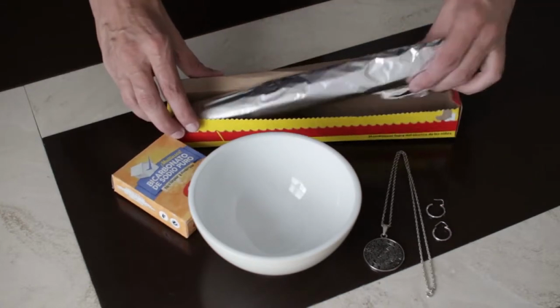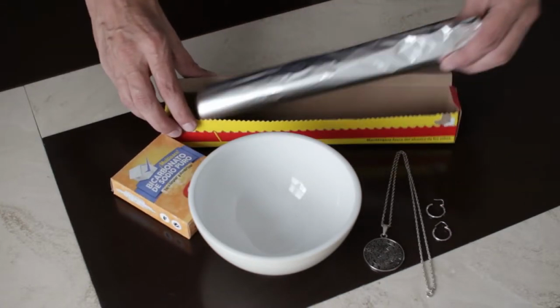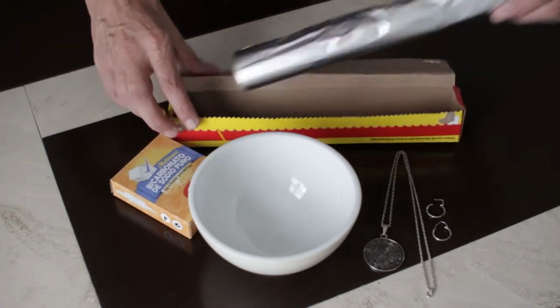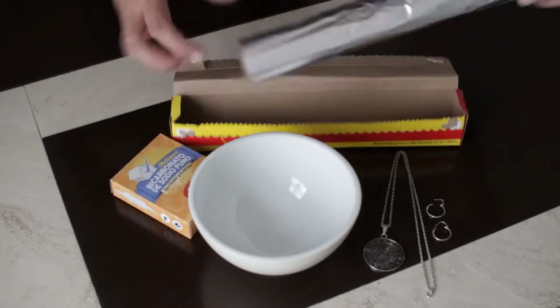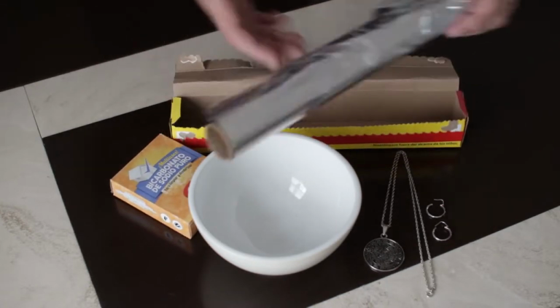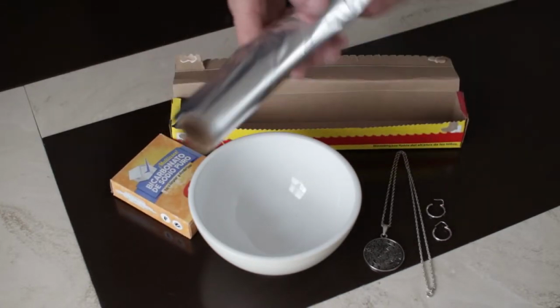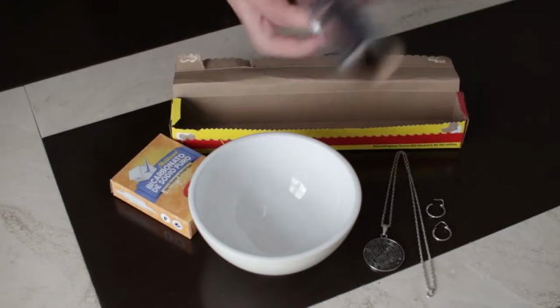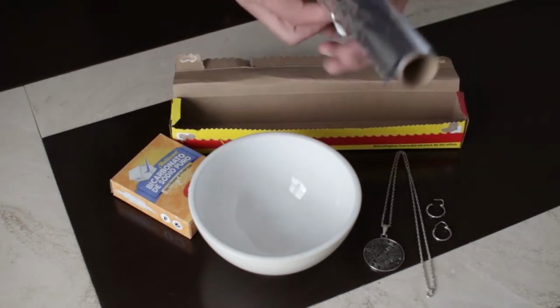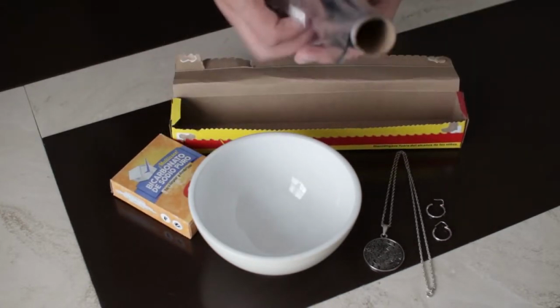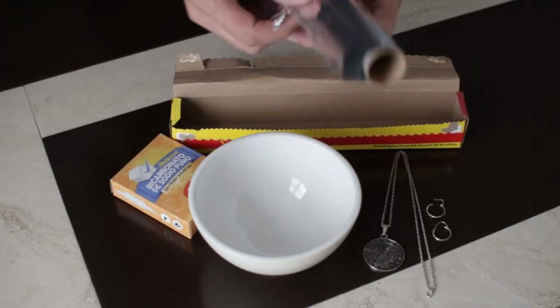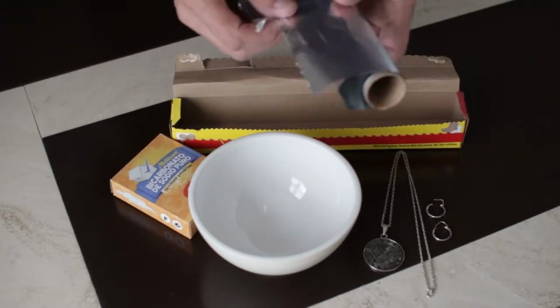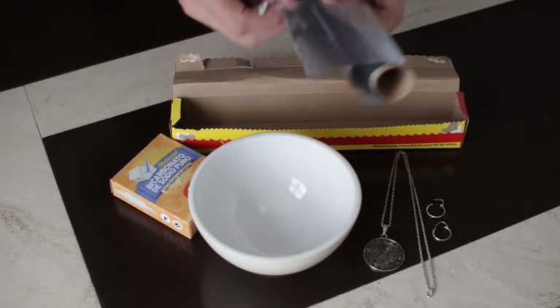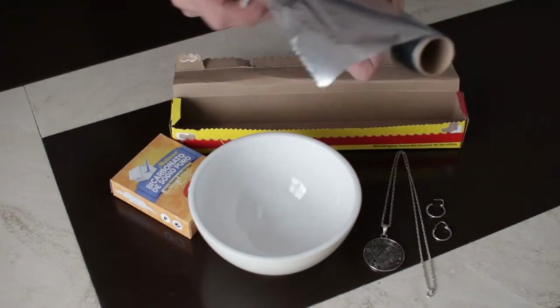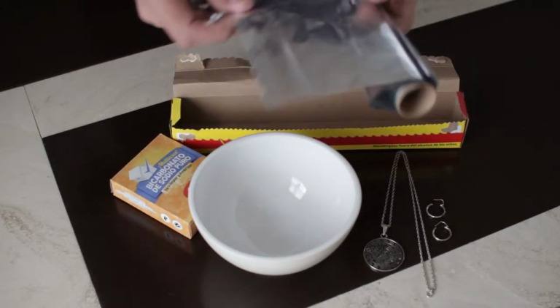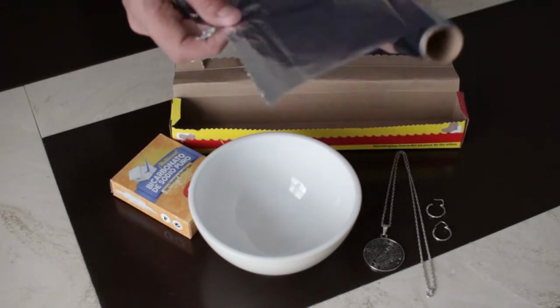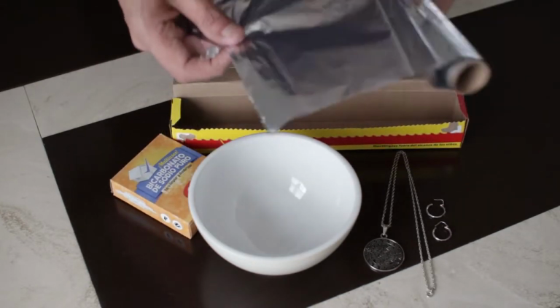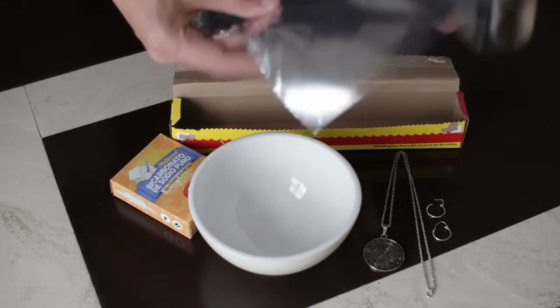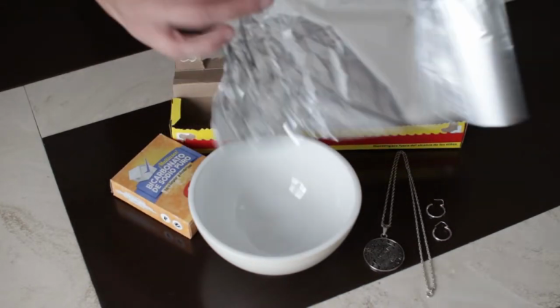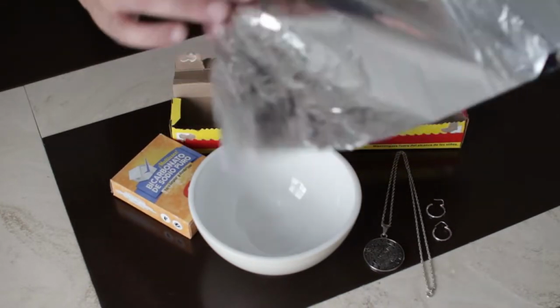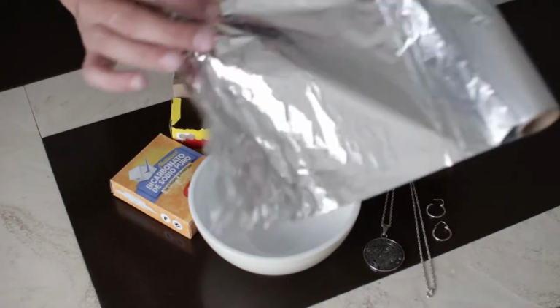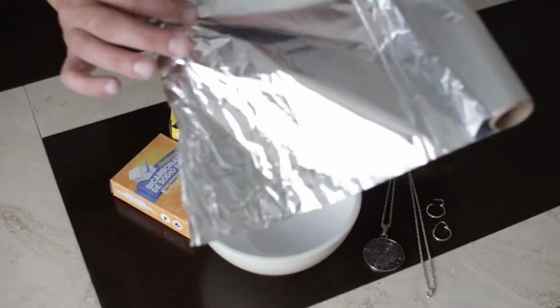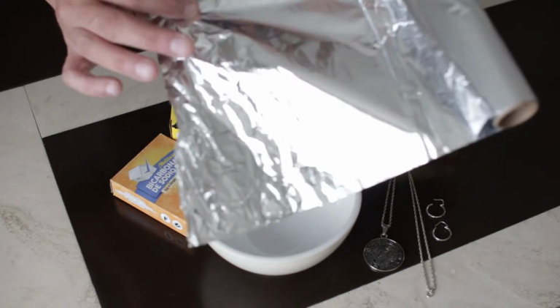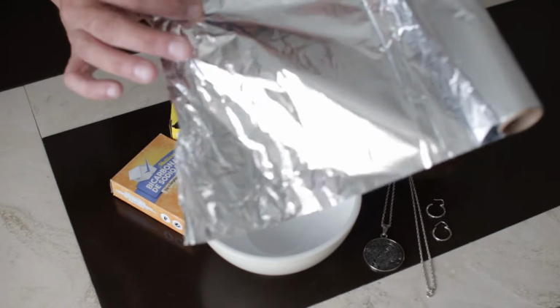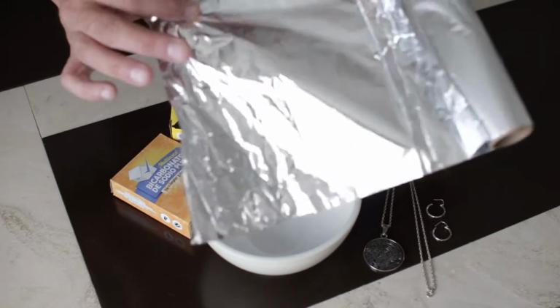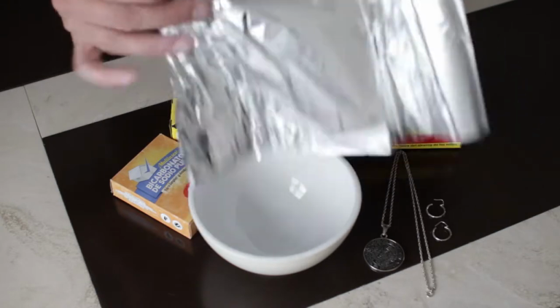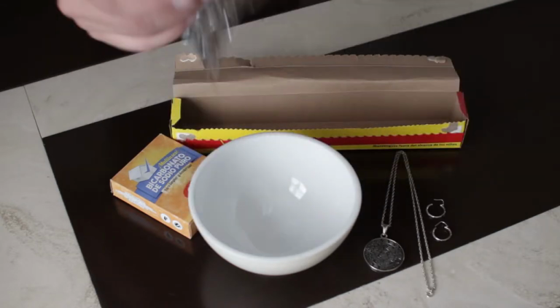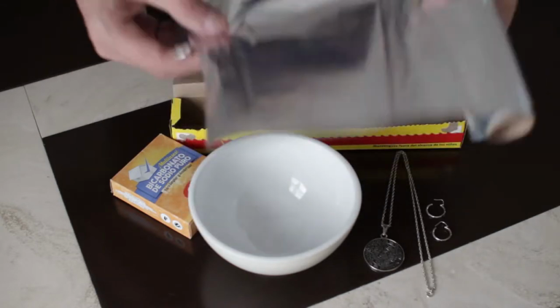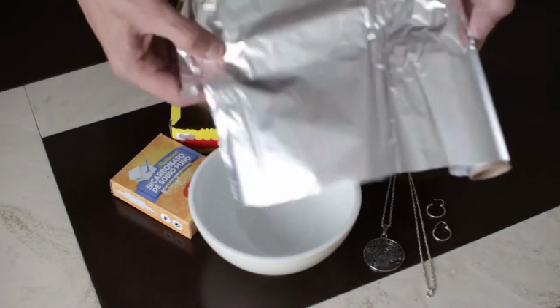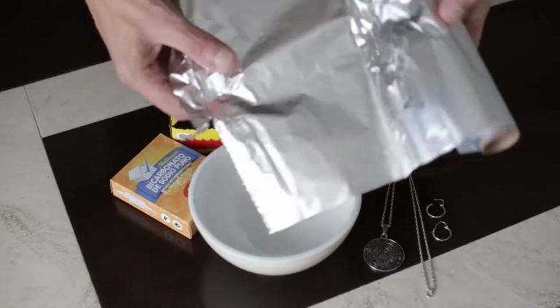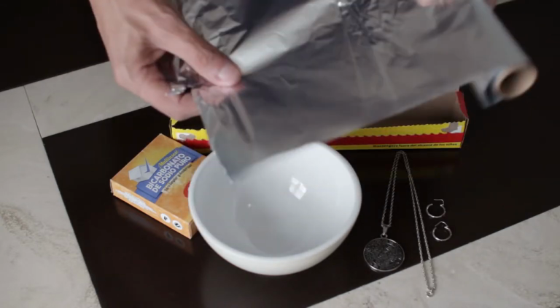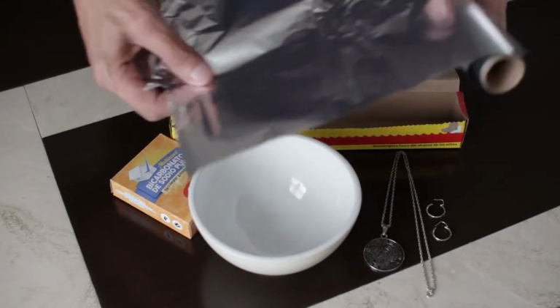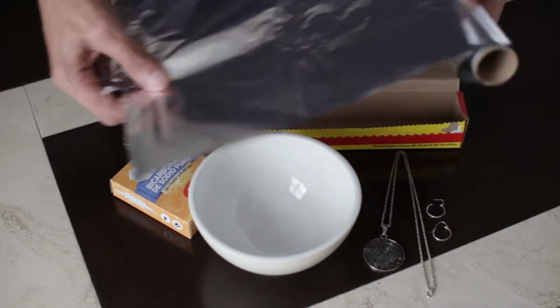Now we're going to cover the bowl with aluminium foil. The foil needs to have the dull side facing upwards.